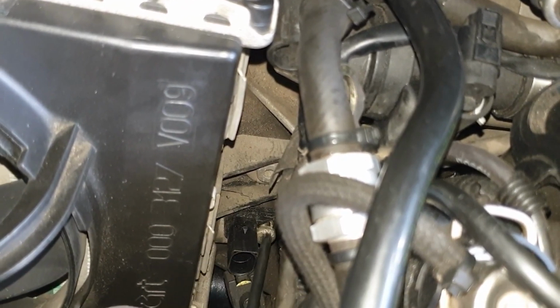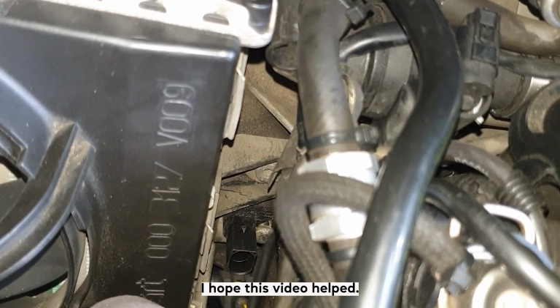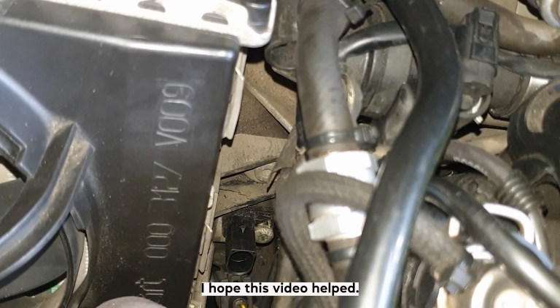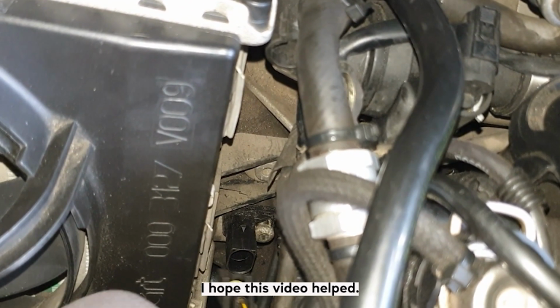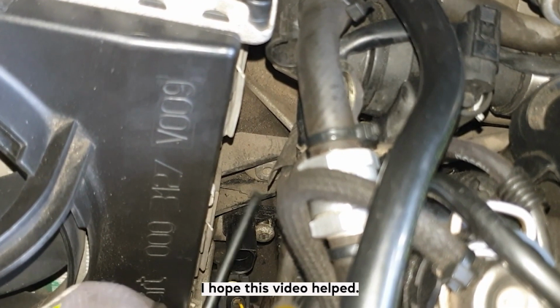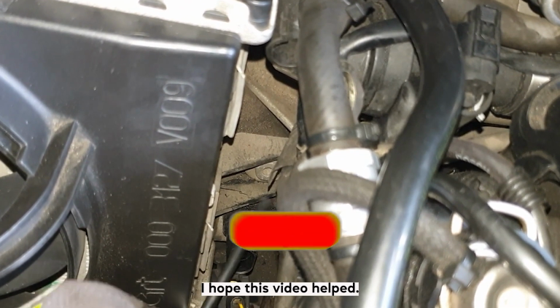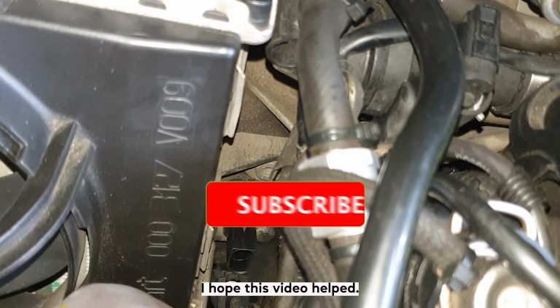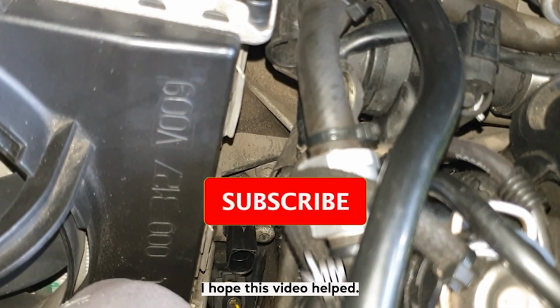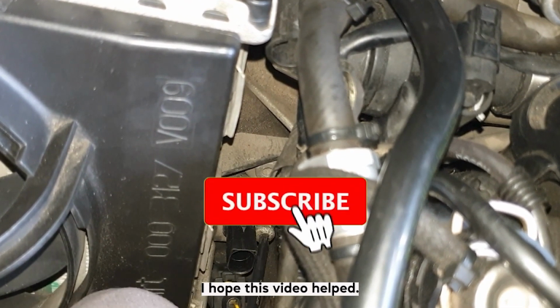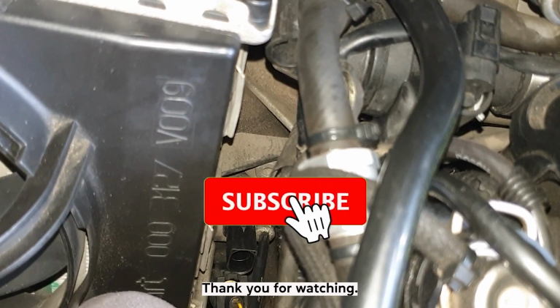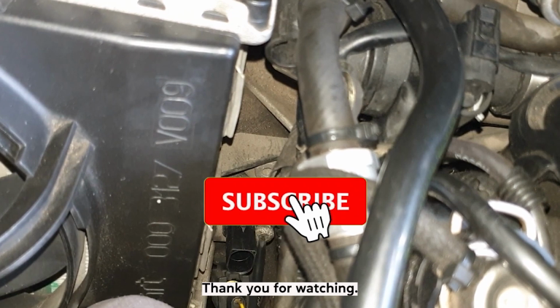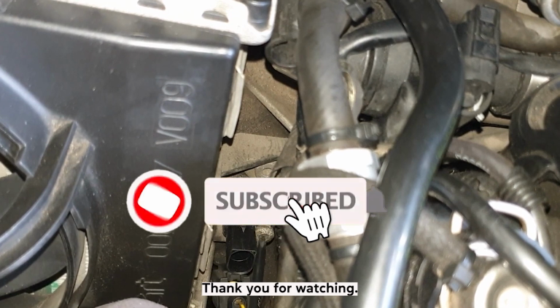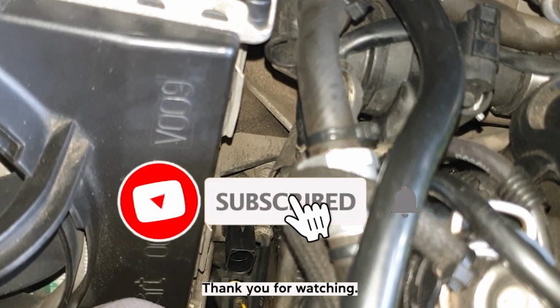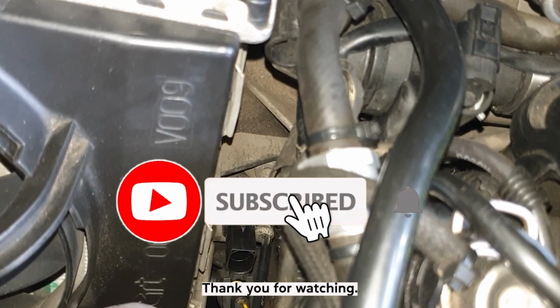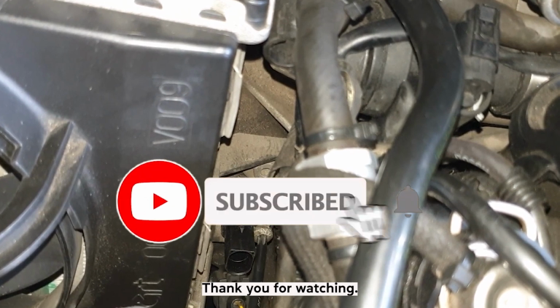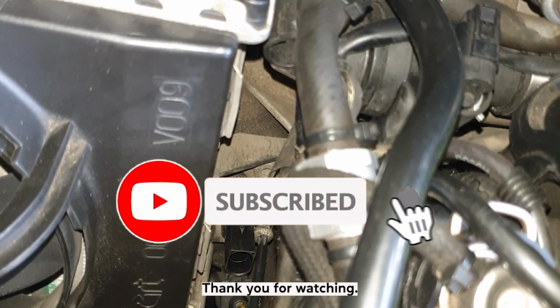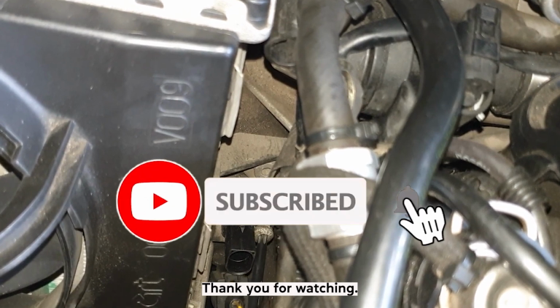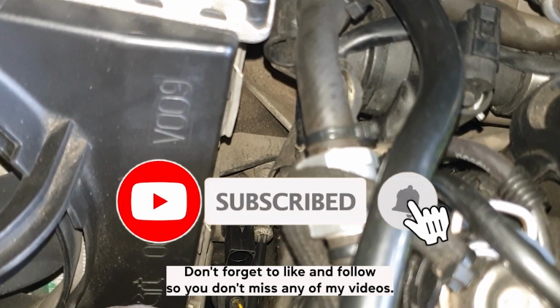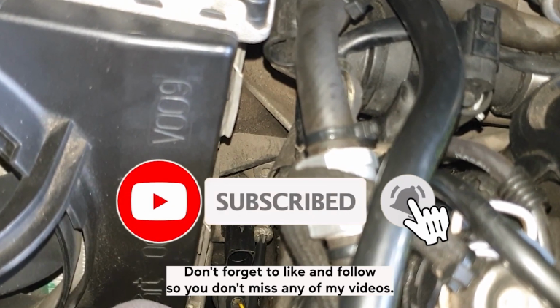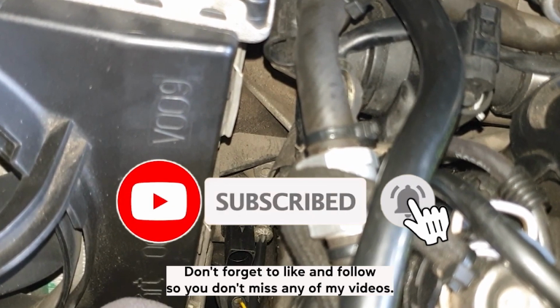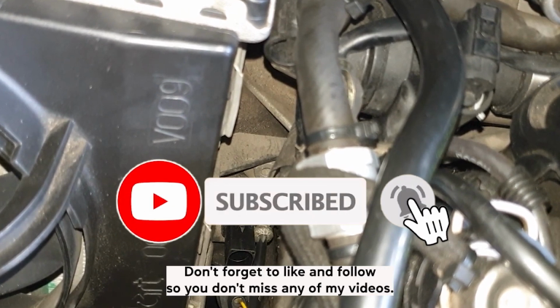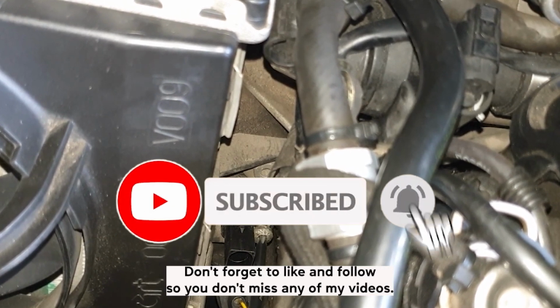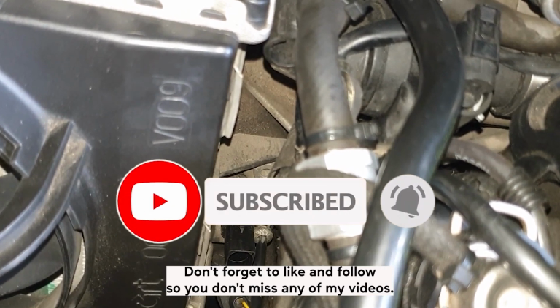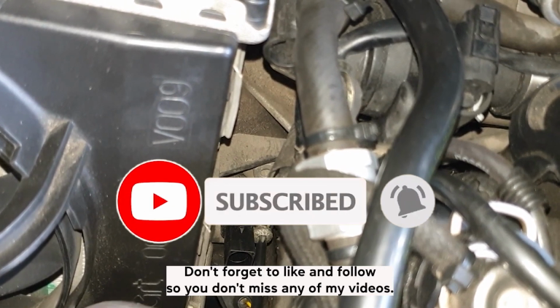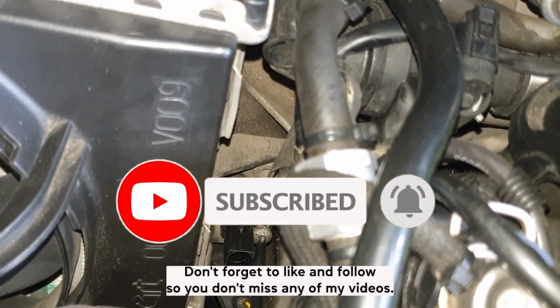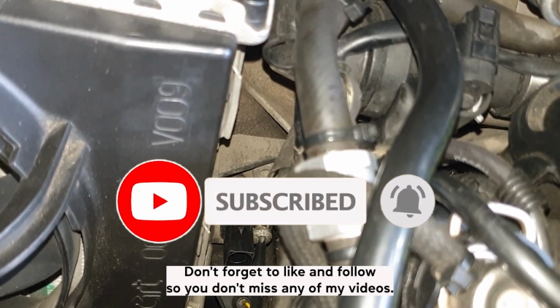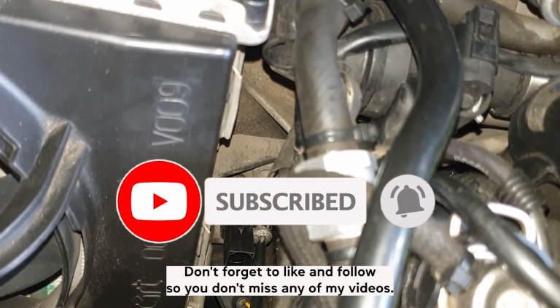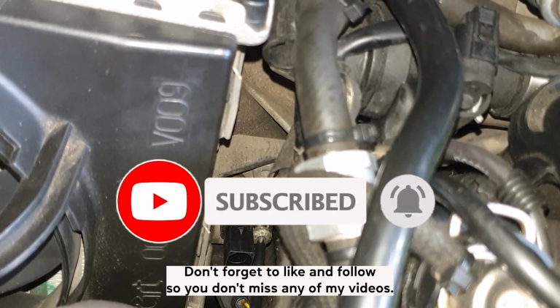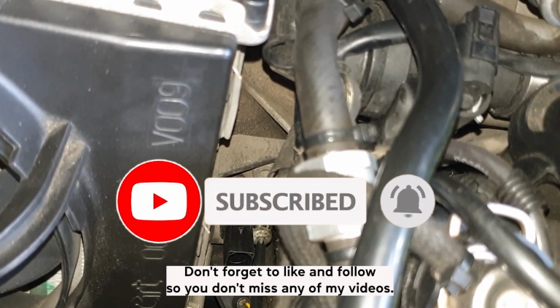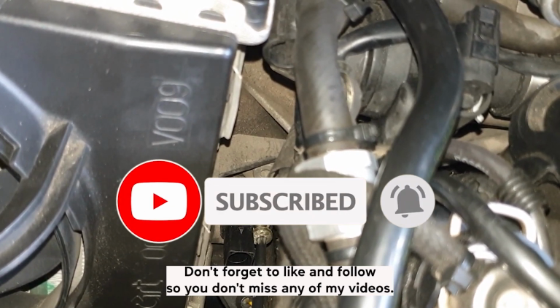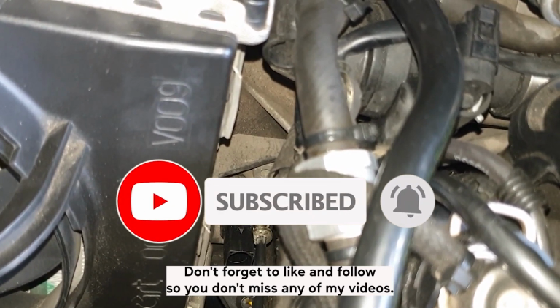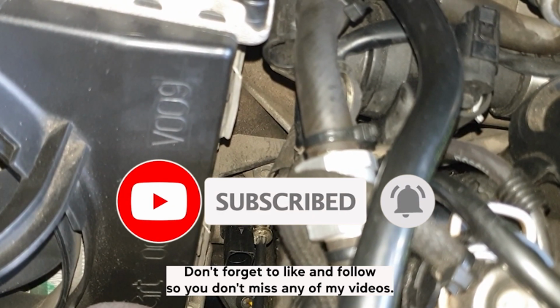I hope this video helped. Thank you for watching. Don't forget to like and follow so you don't miss any of my videos.